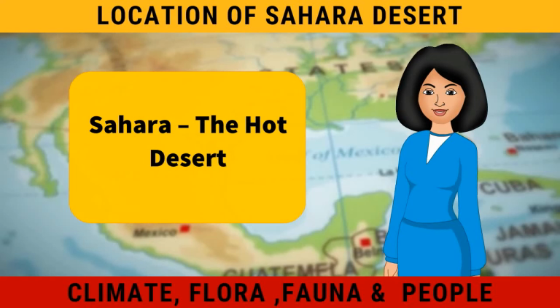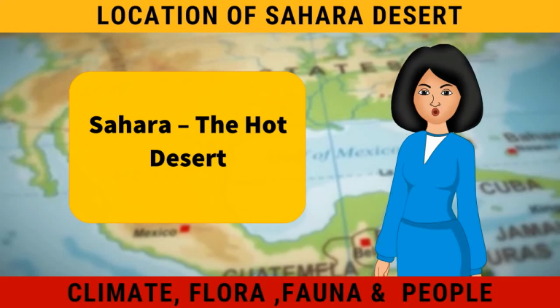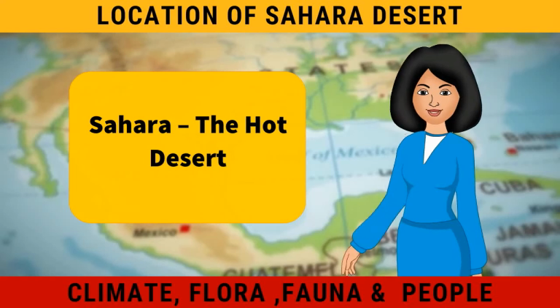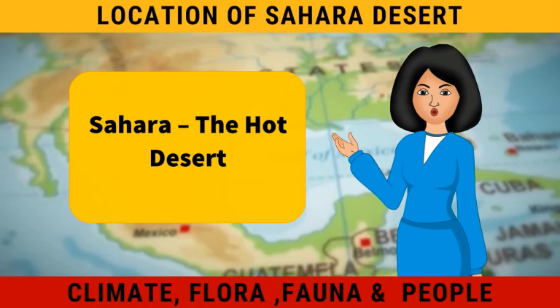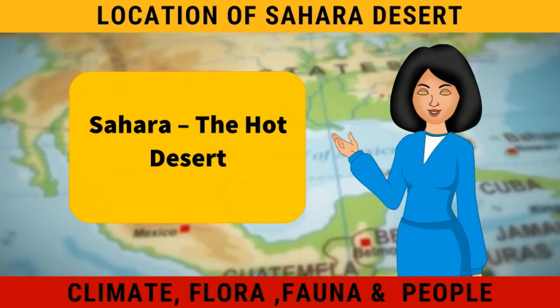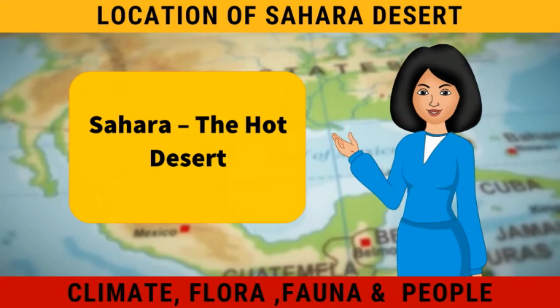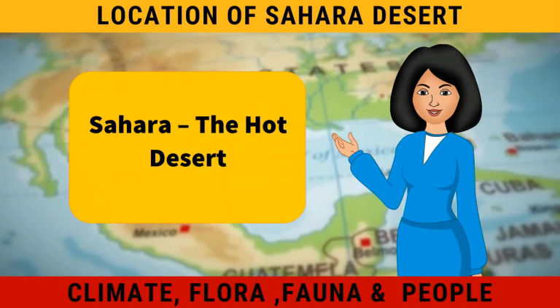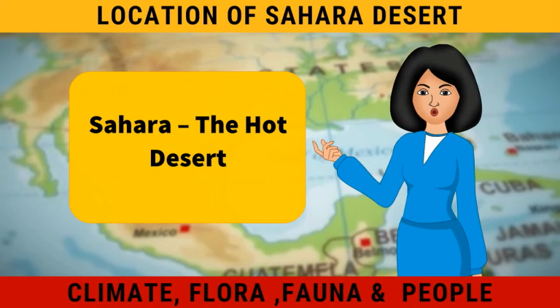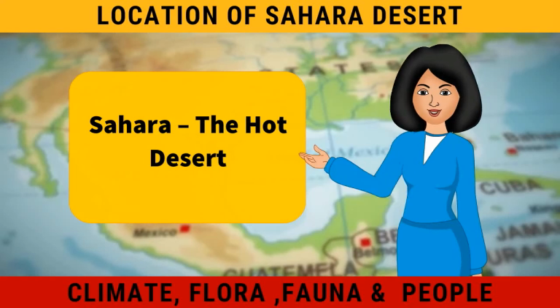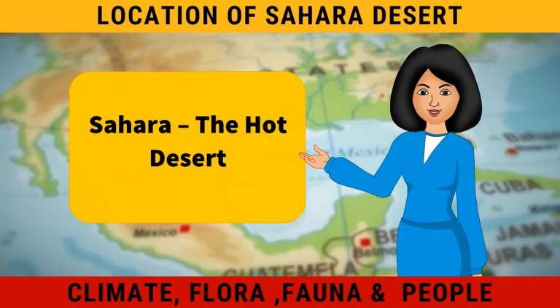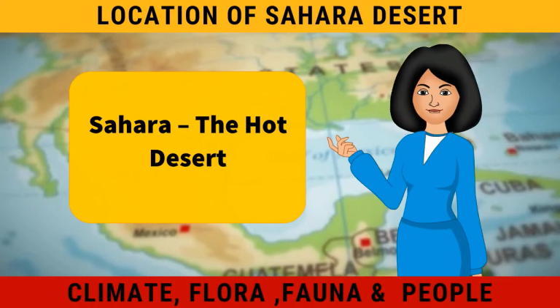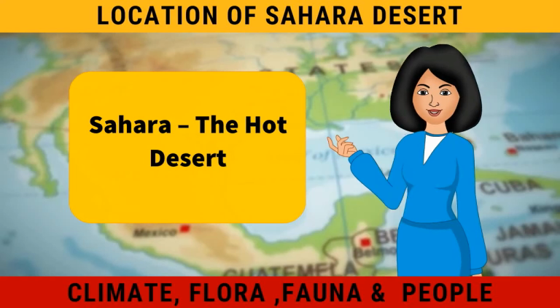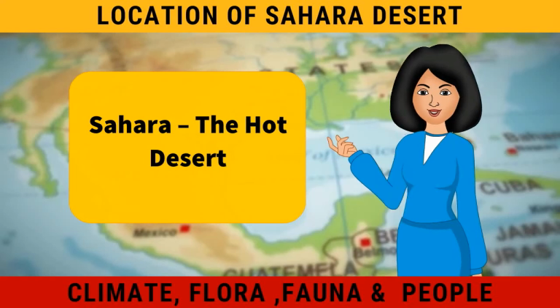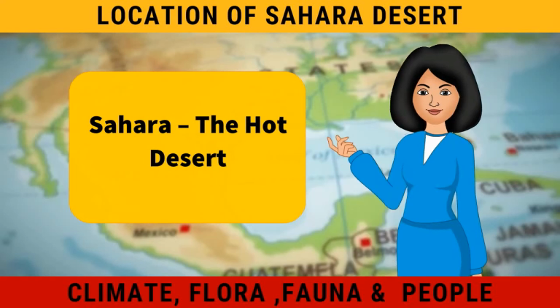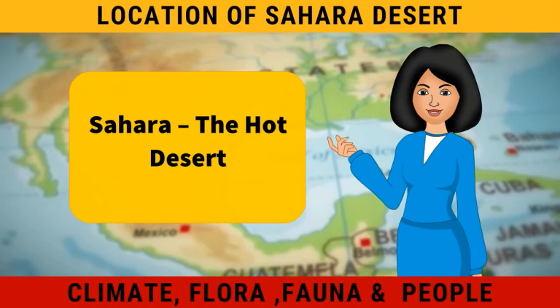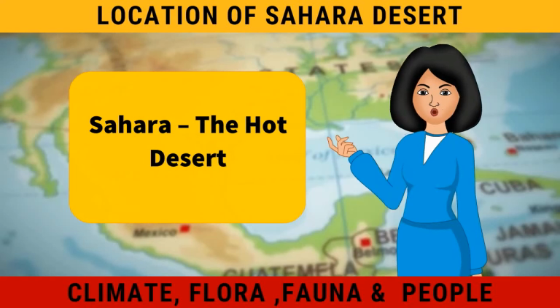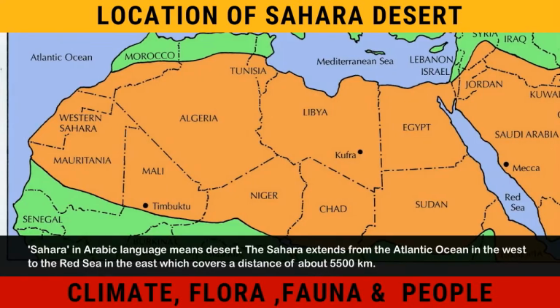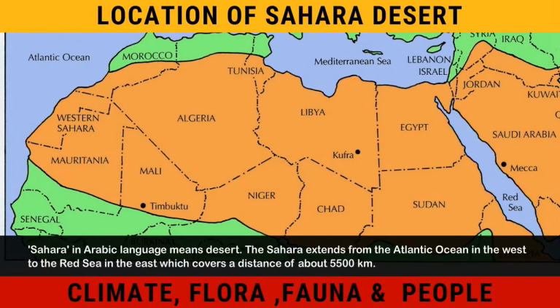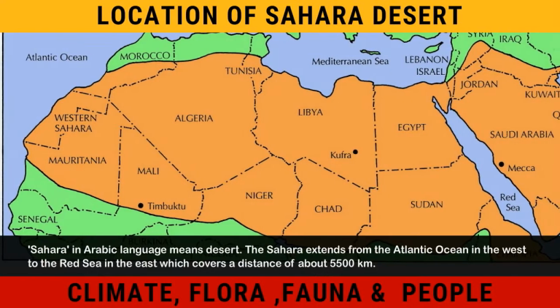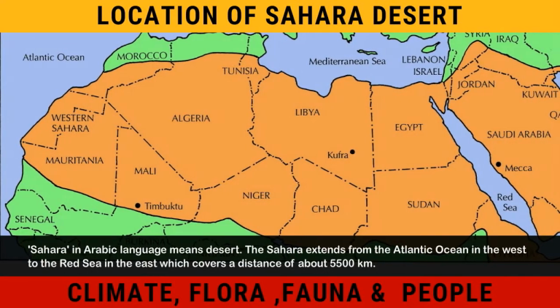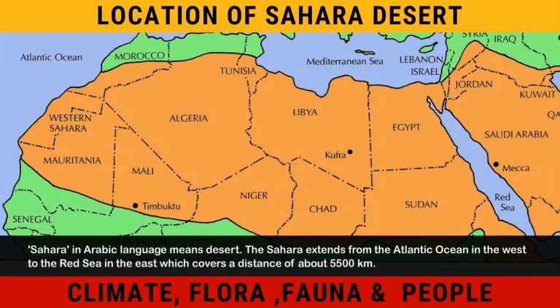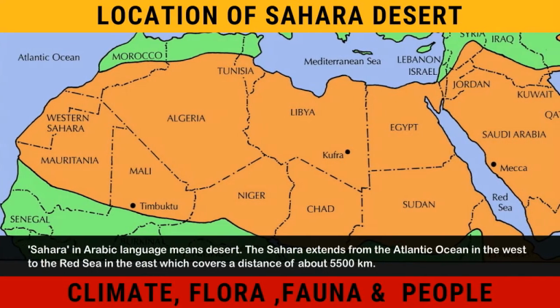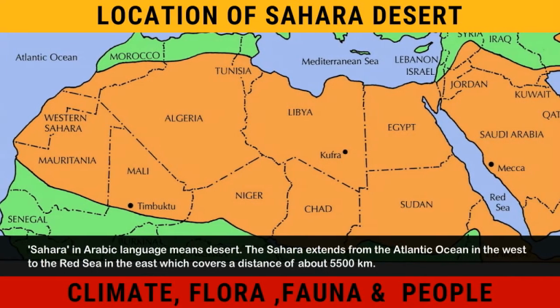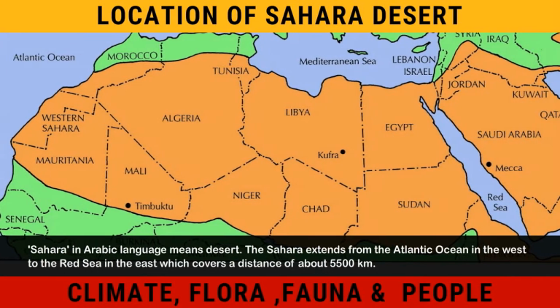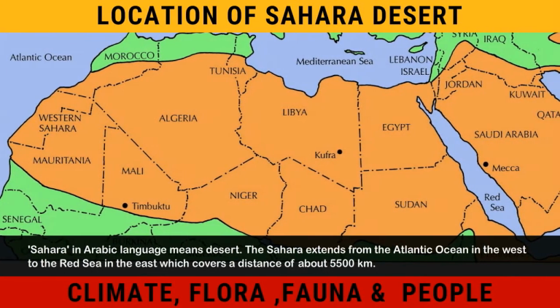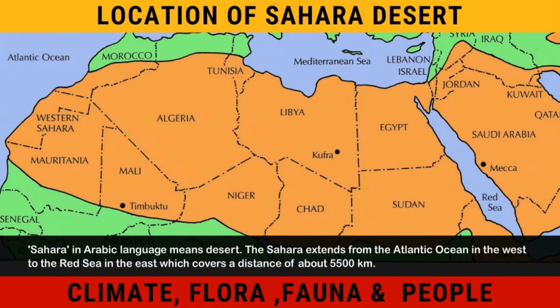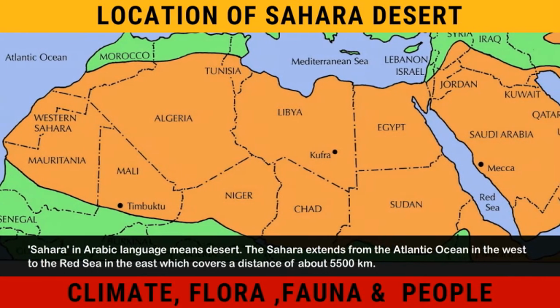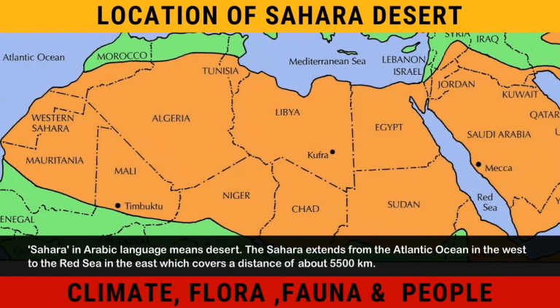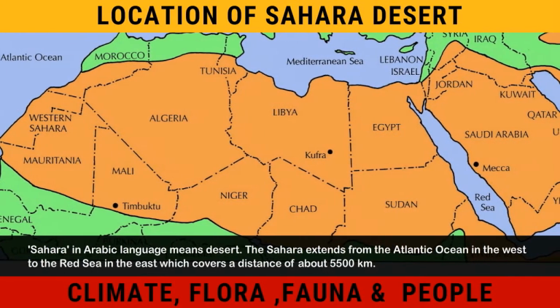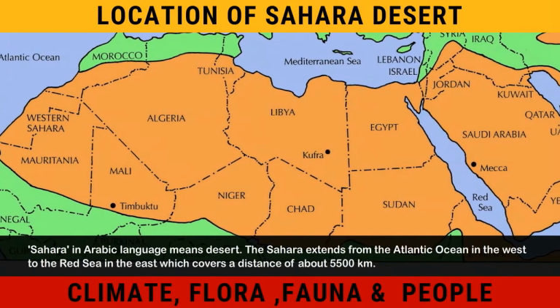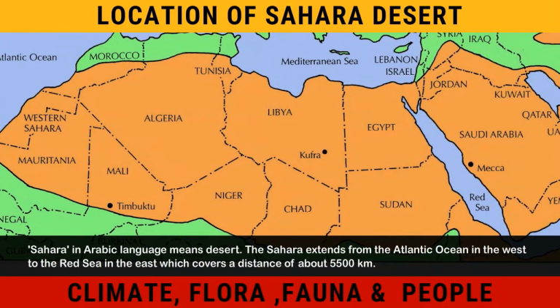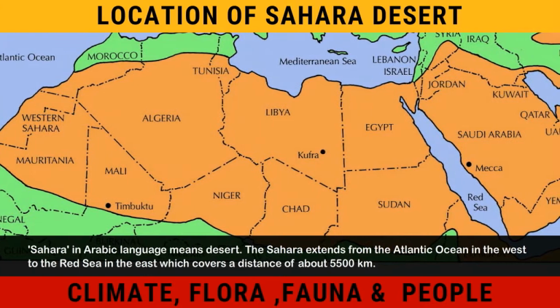Sahara, the hot desert. Sahara in Arabic language means desert.